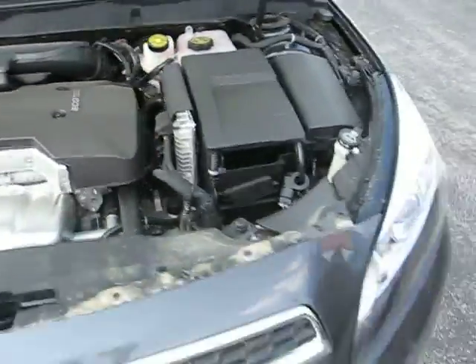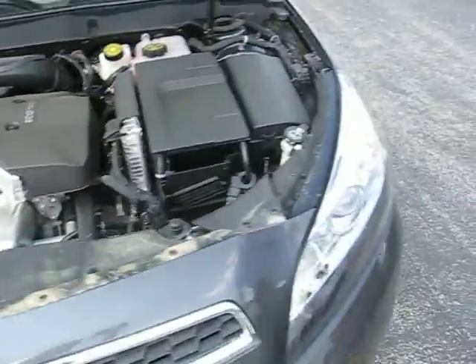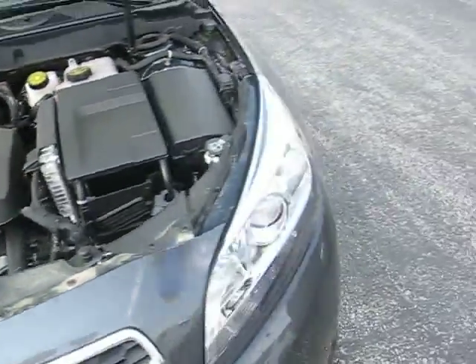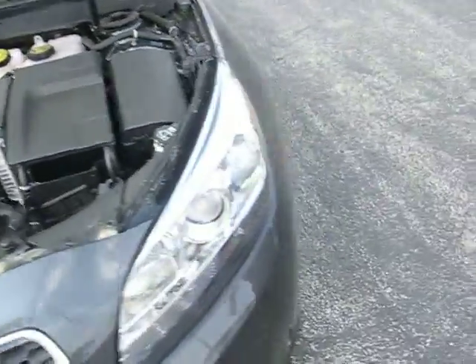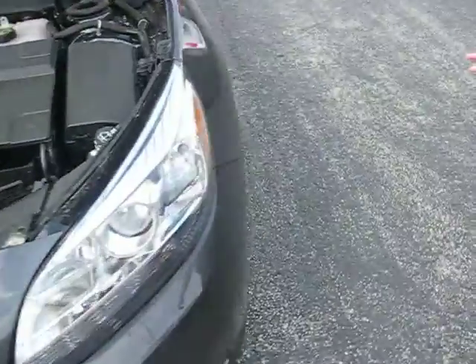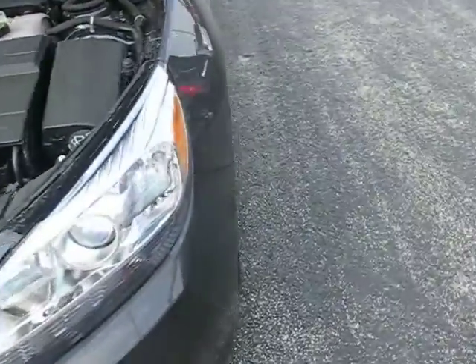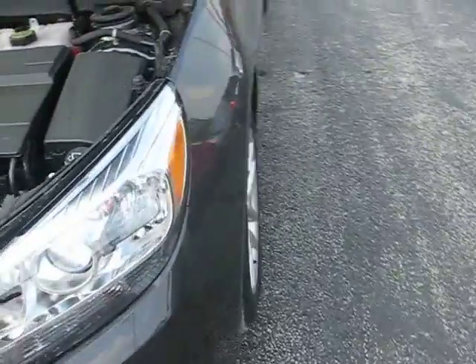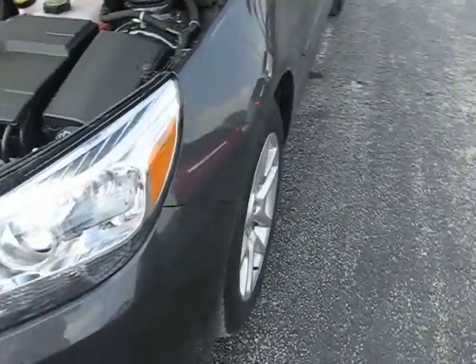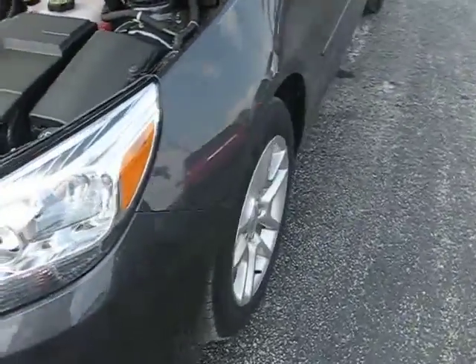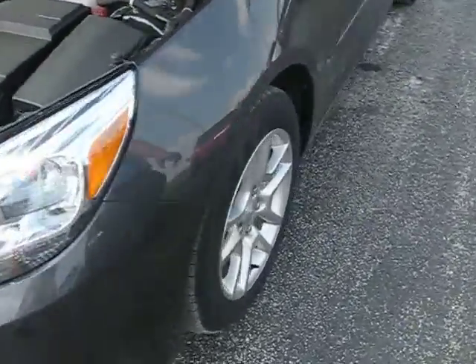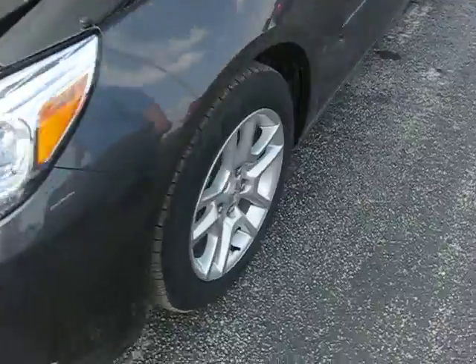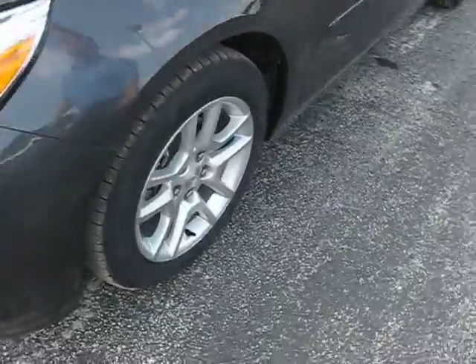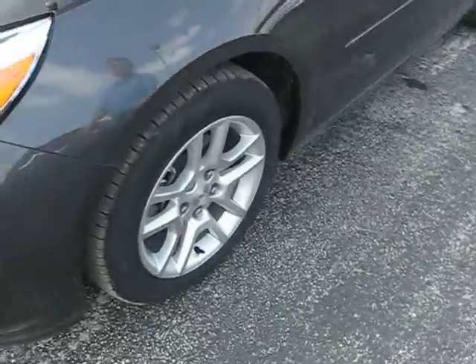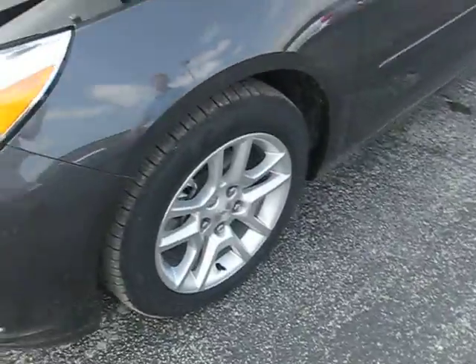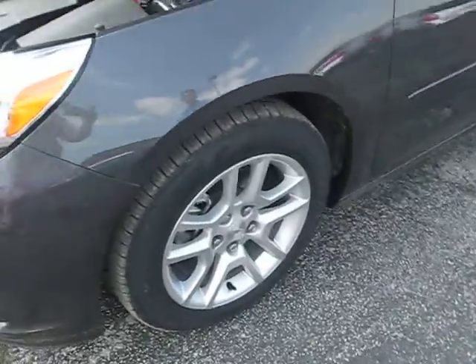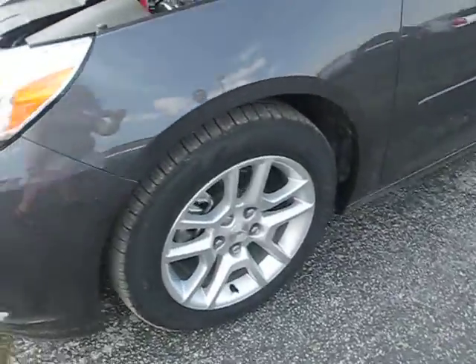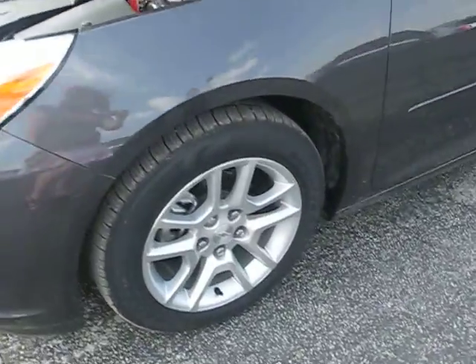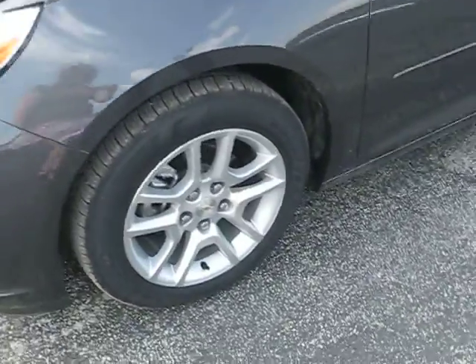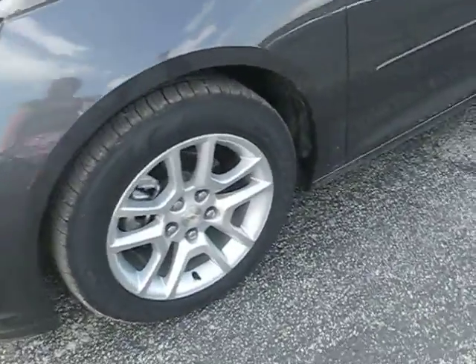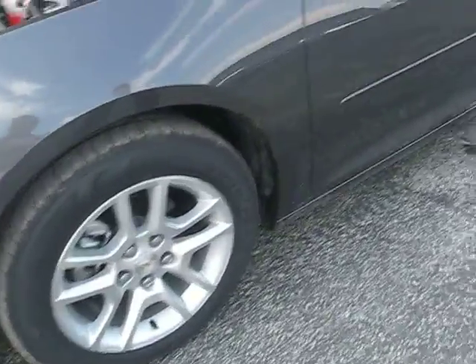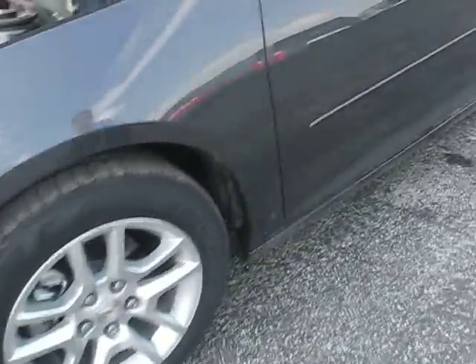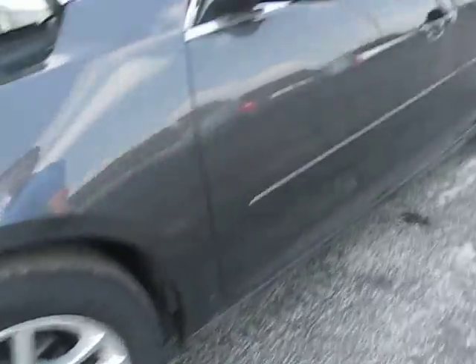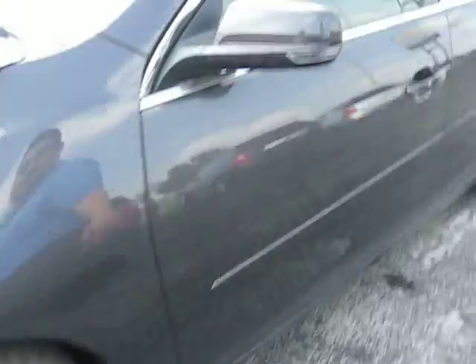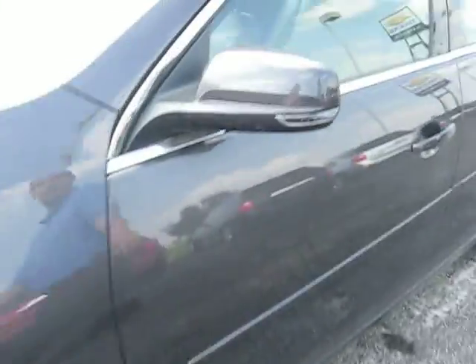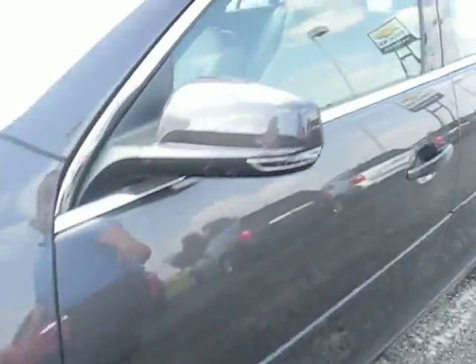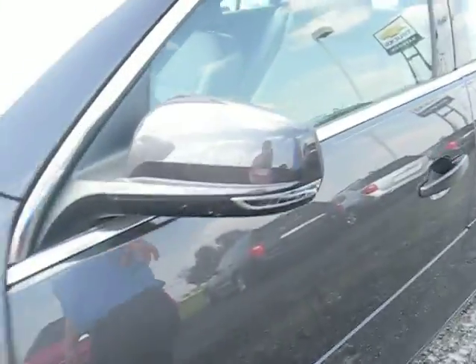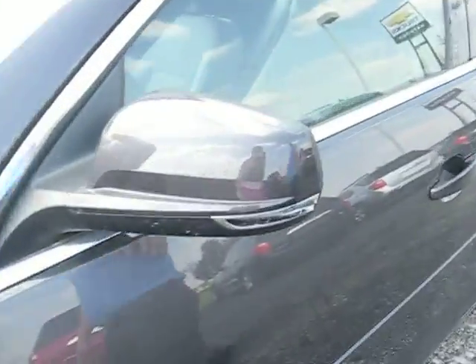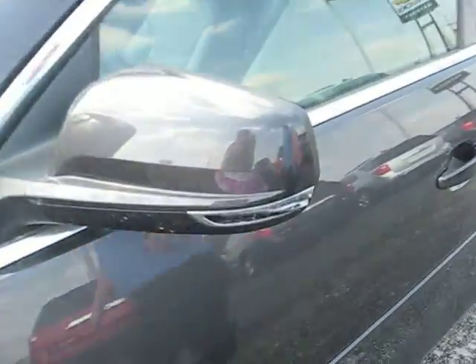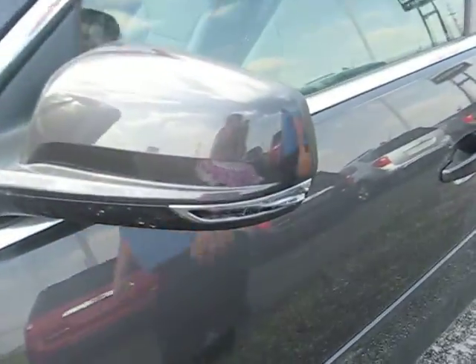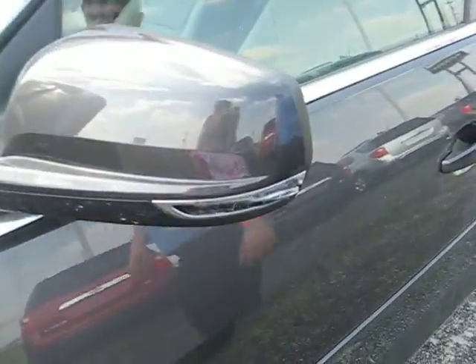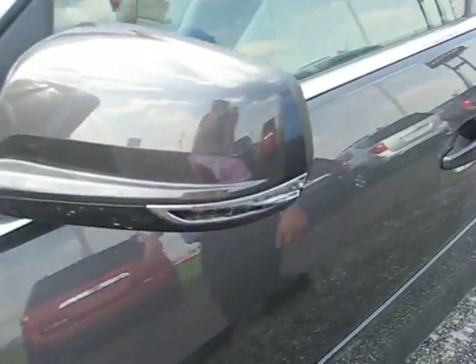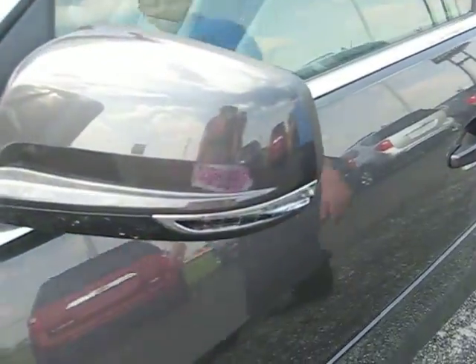Taking you over to the wheels — 16-inch wheels. The mirror also has a blinker on it.